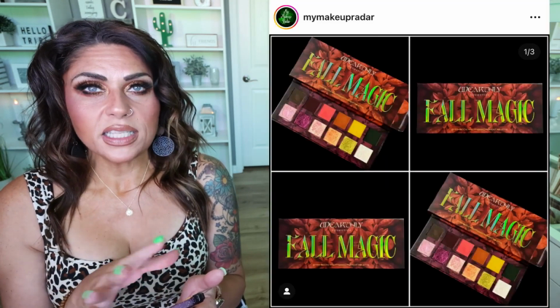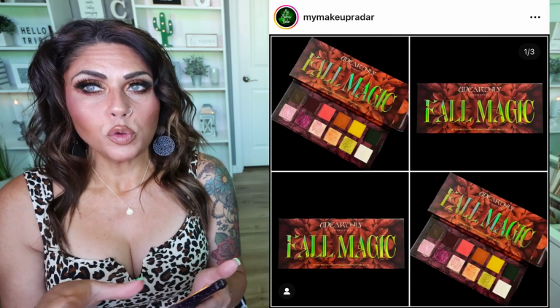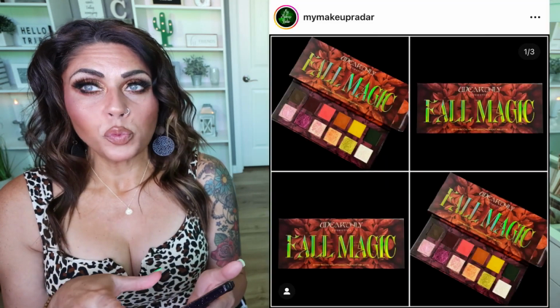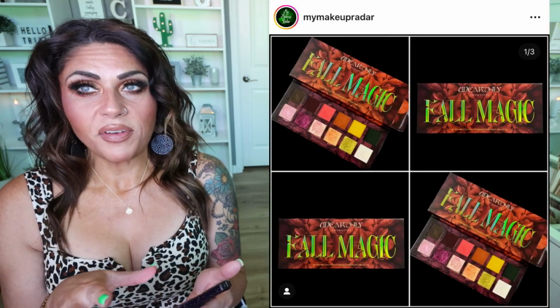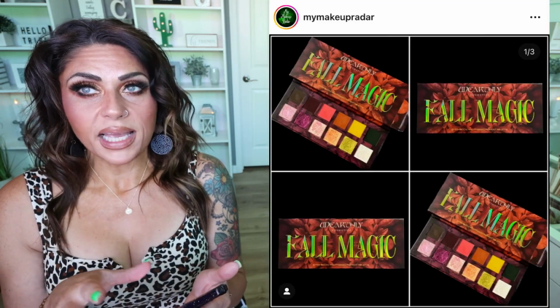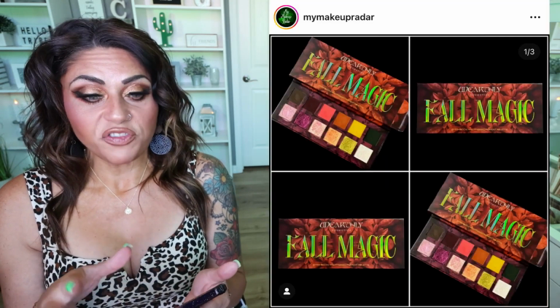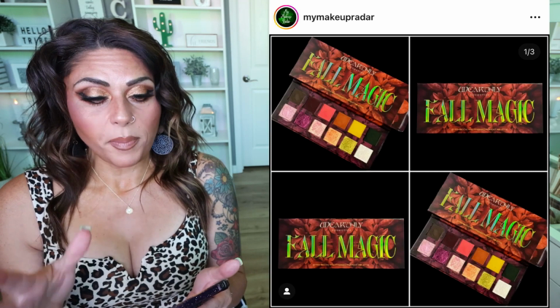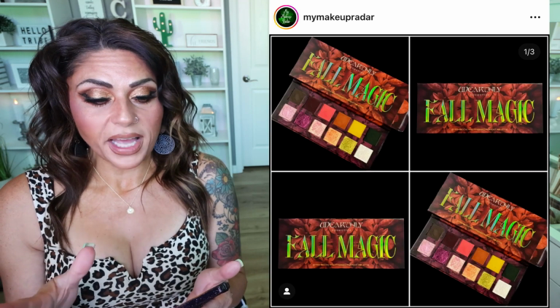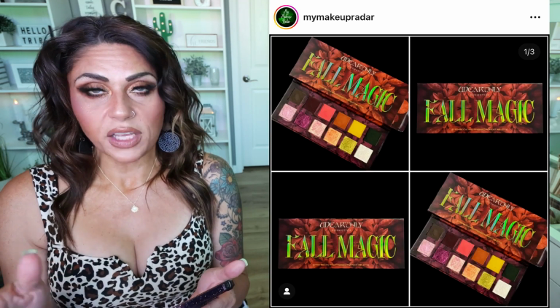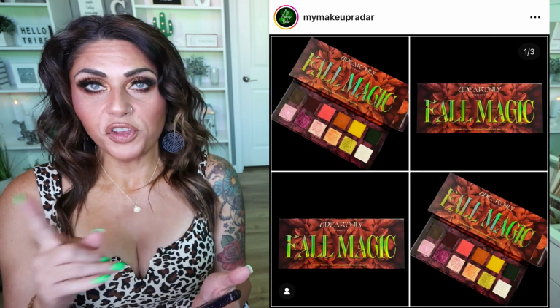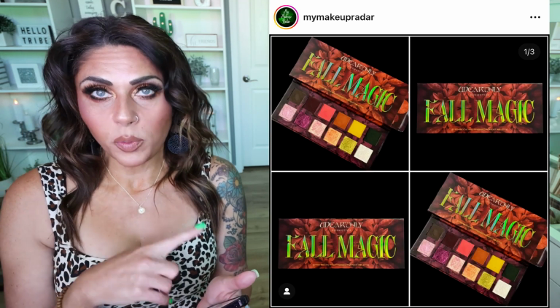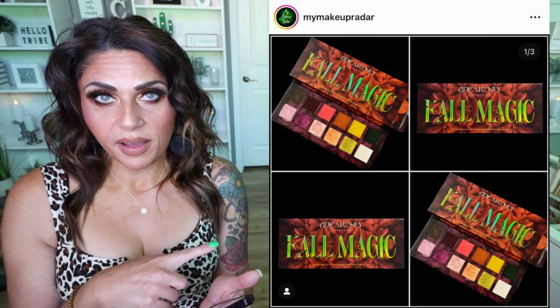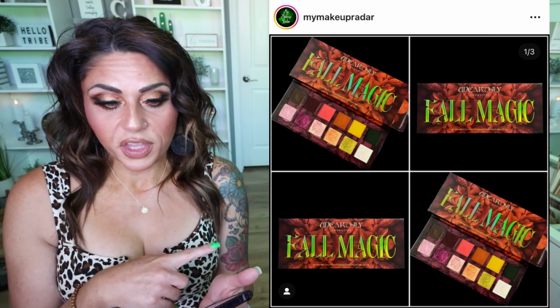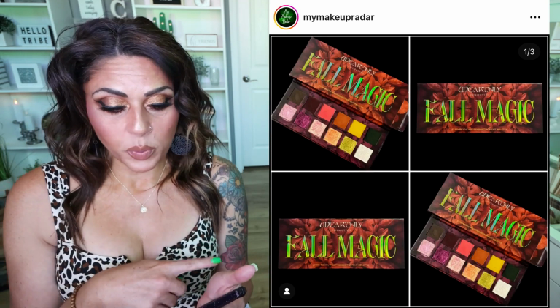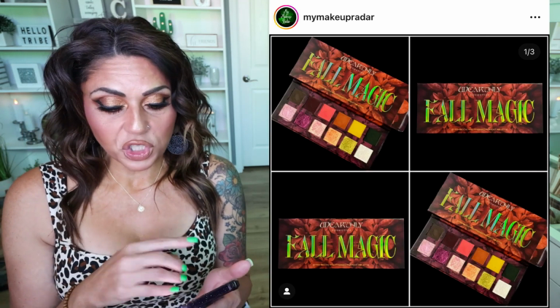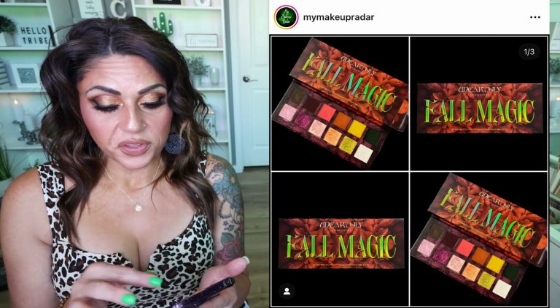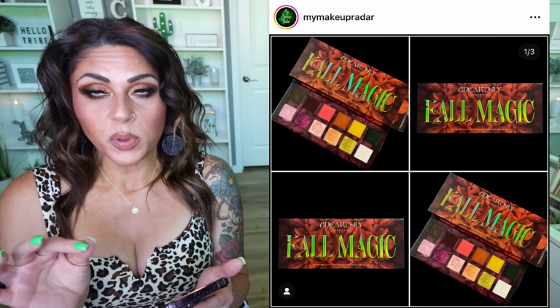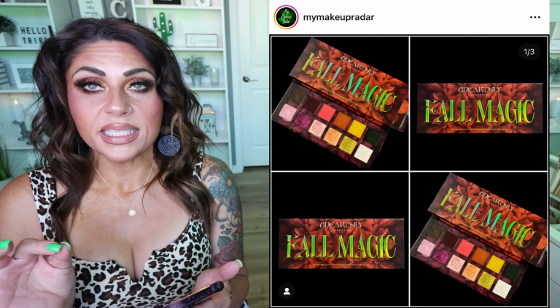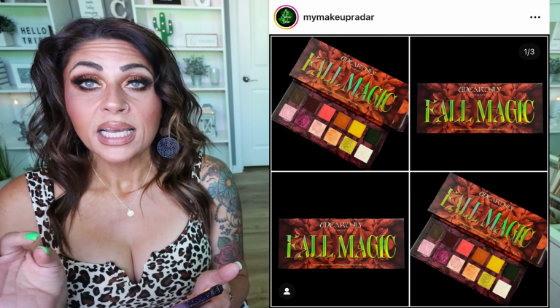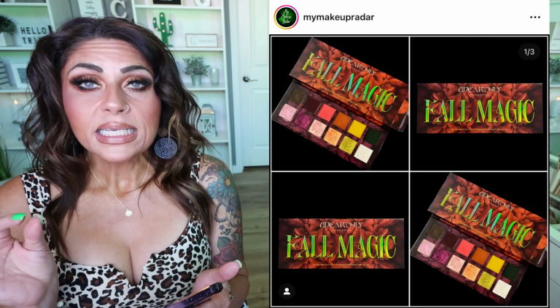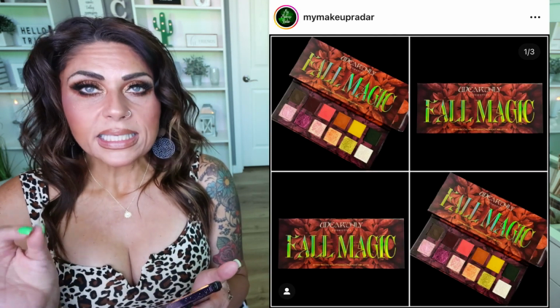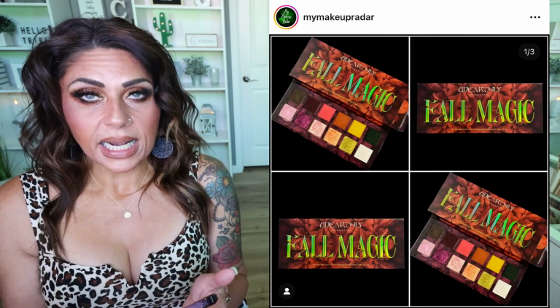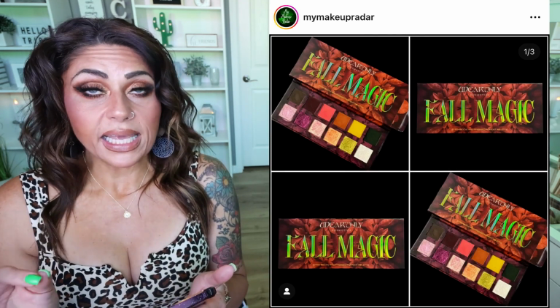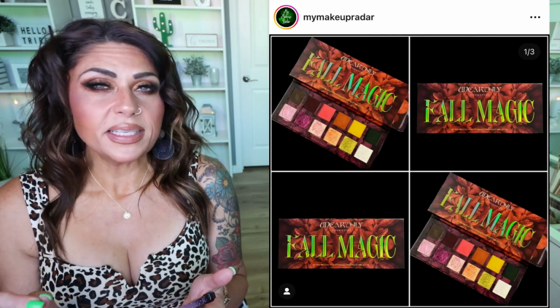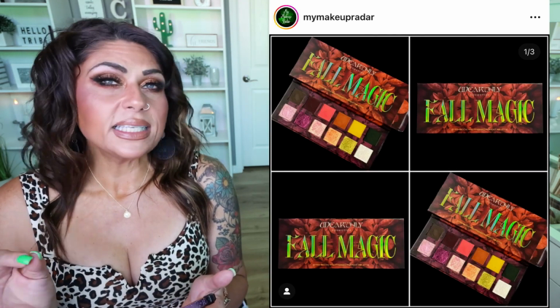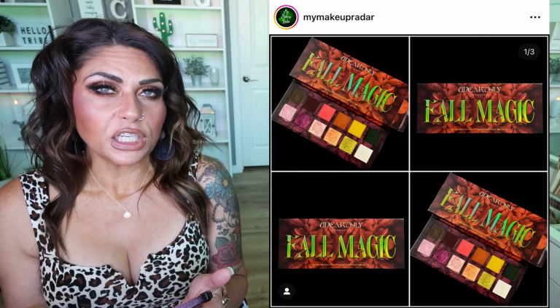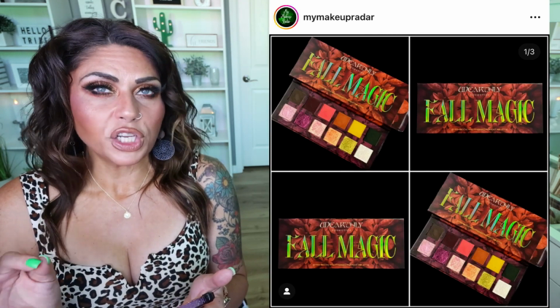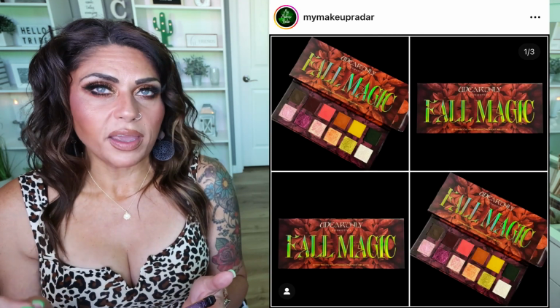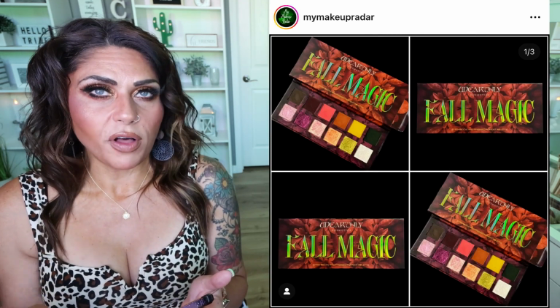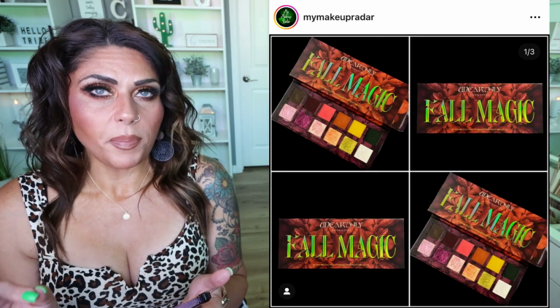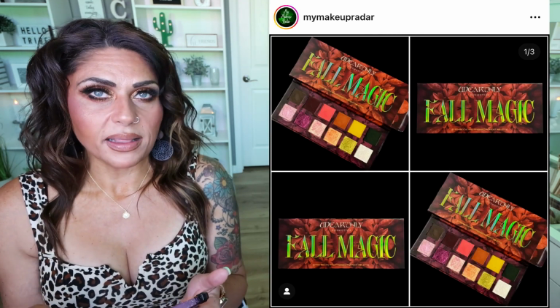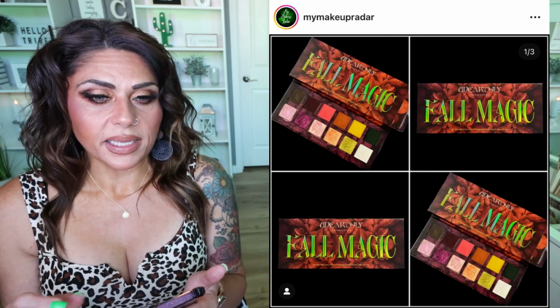This is the revised Fall Magic palette — if you don't have the original, this one is stunning and such a great fall palette.